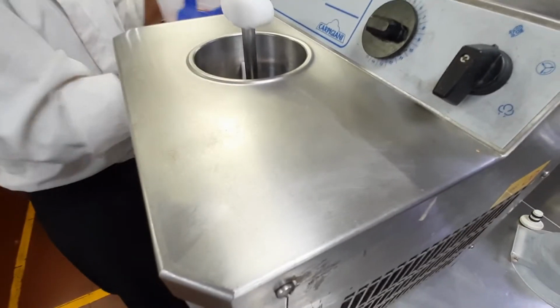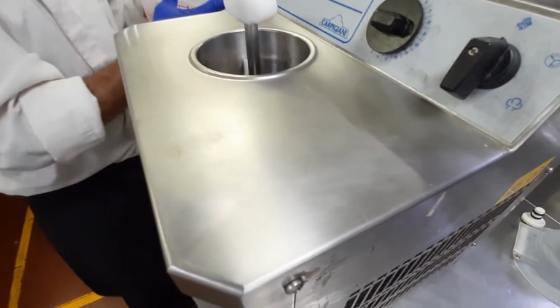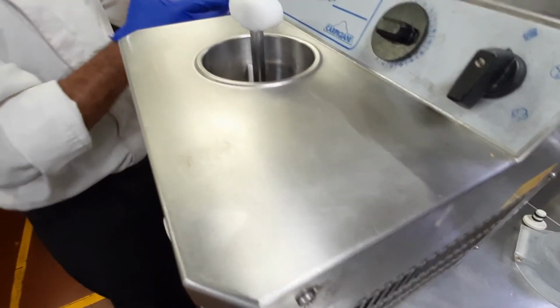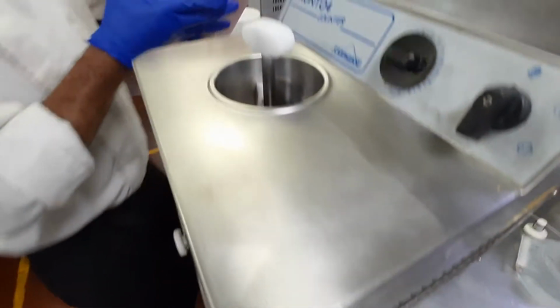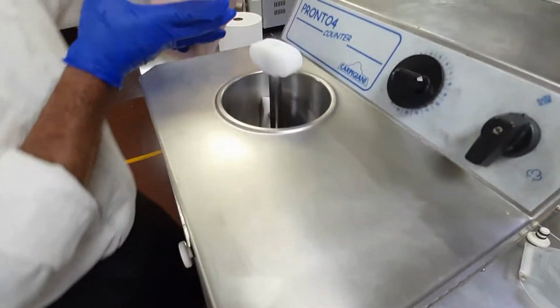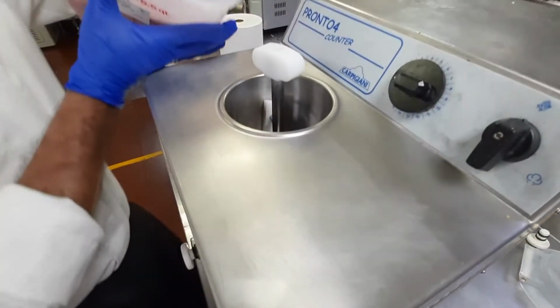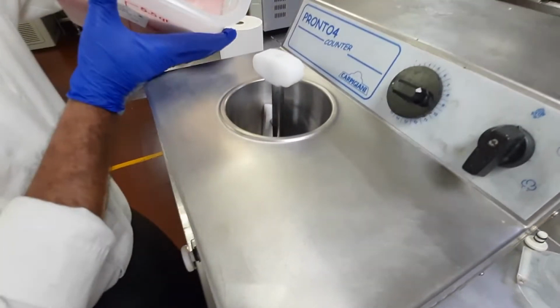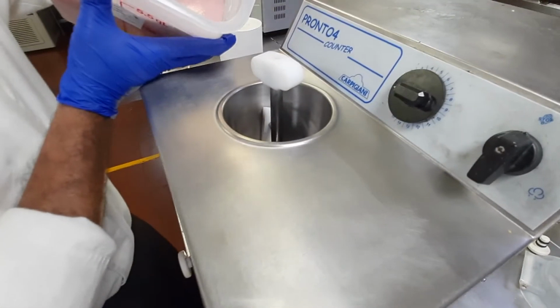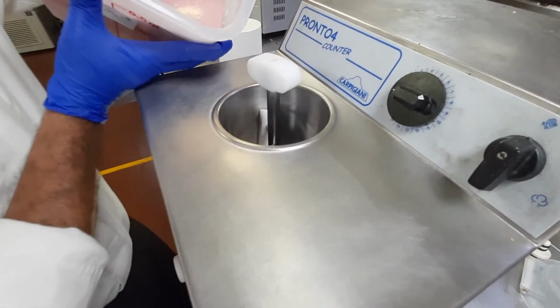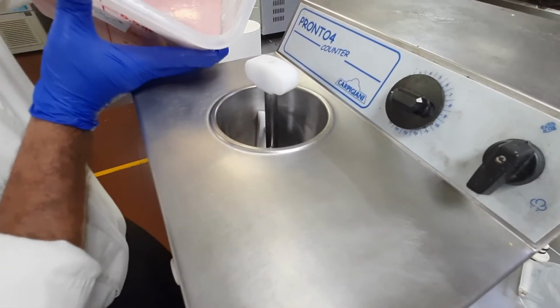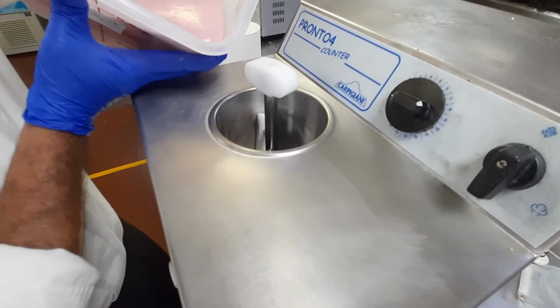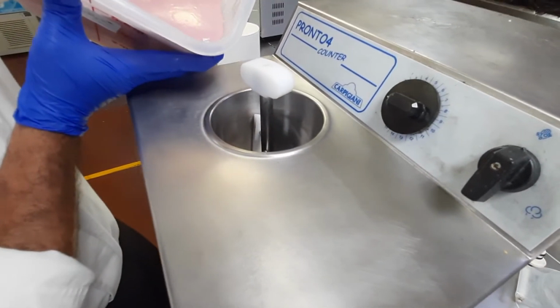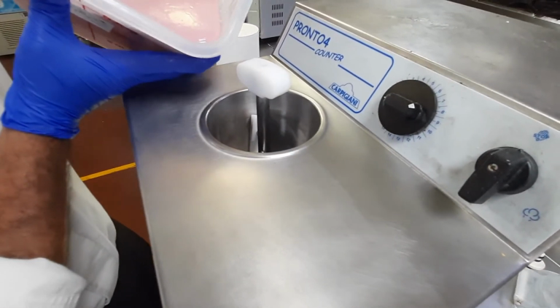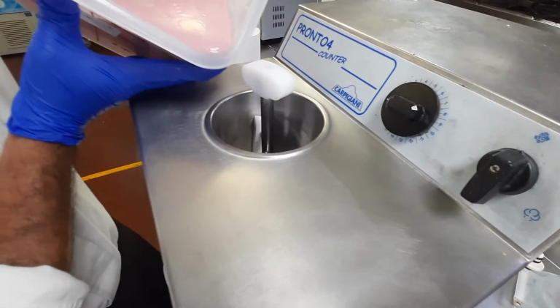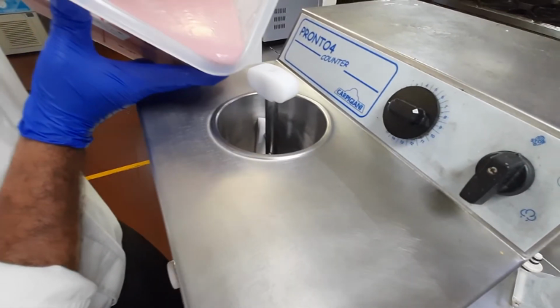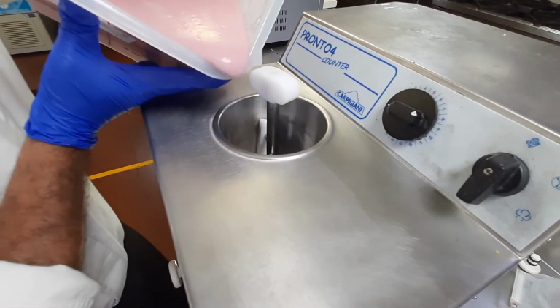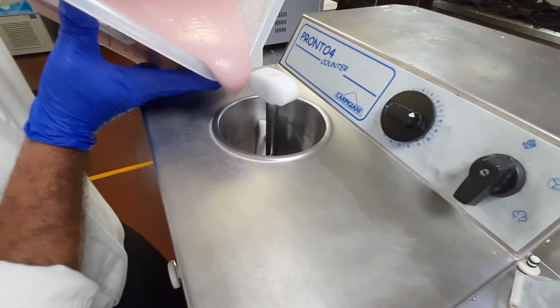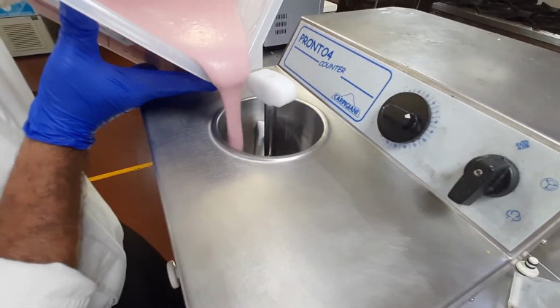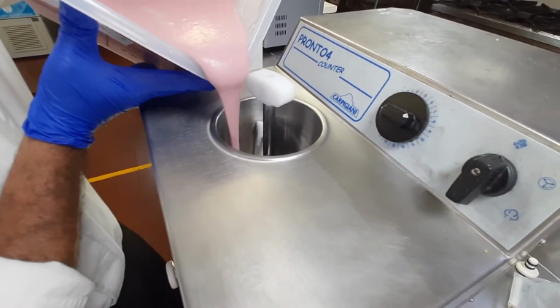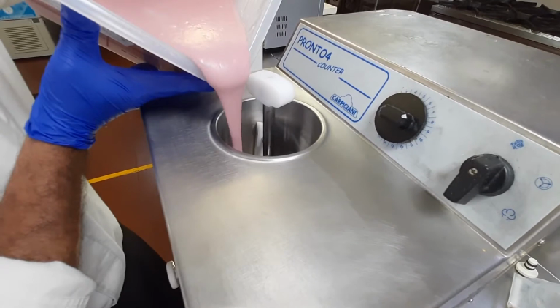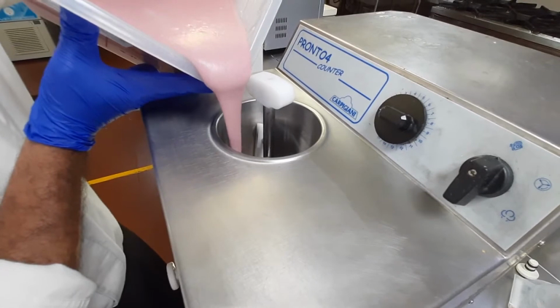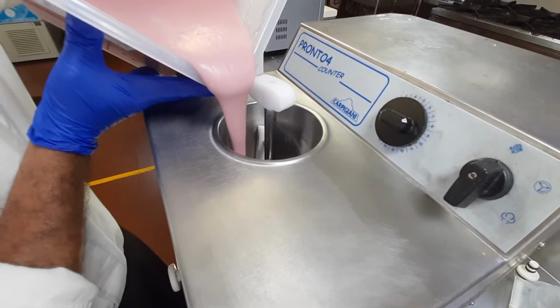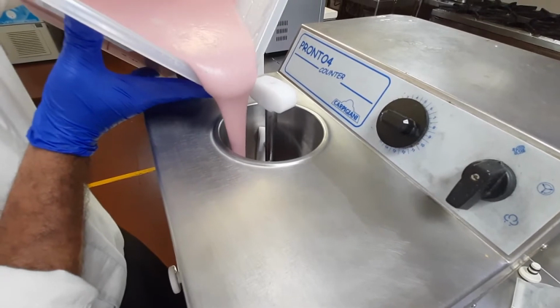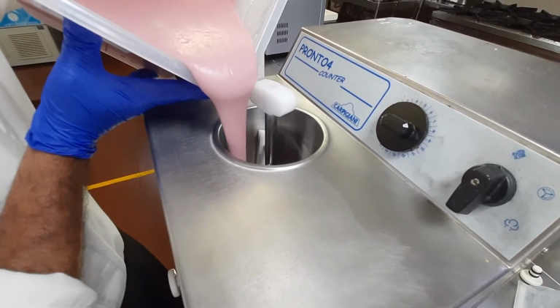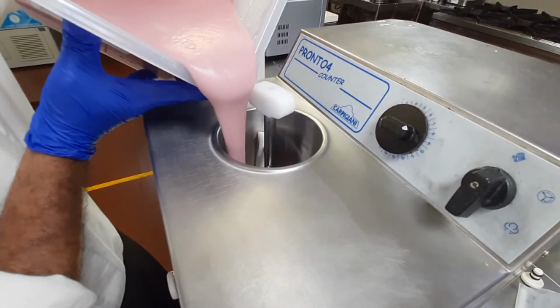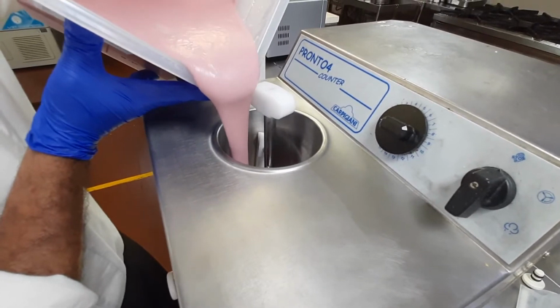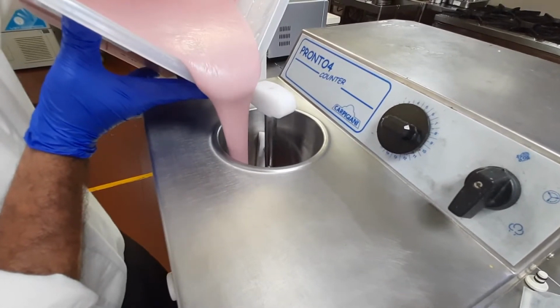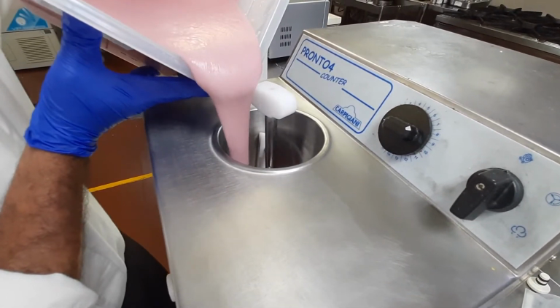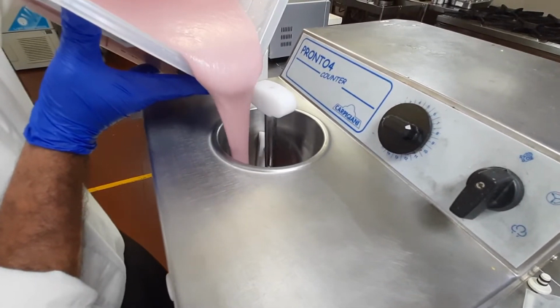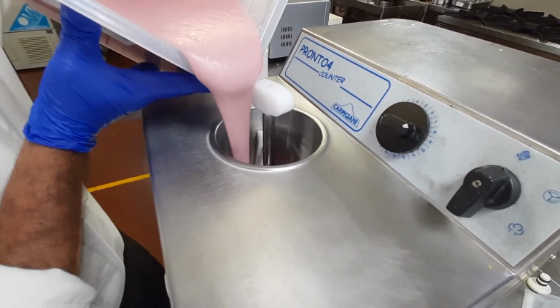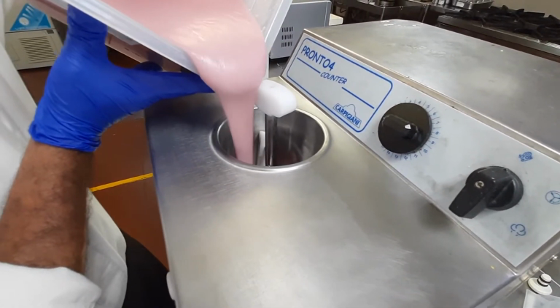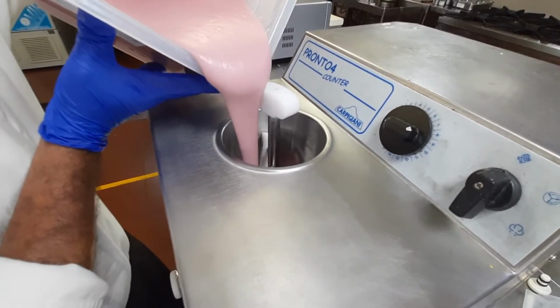Now I need to pour the ice cream. Drop your ice cream. That's good.